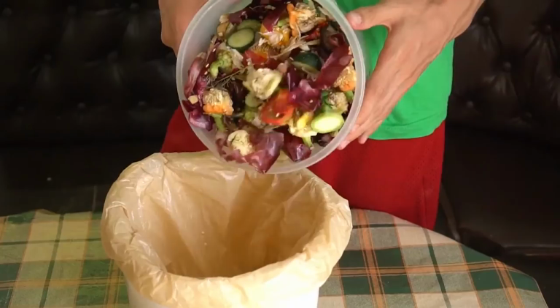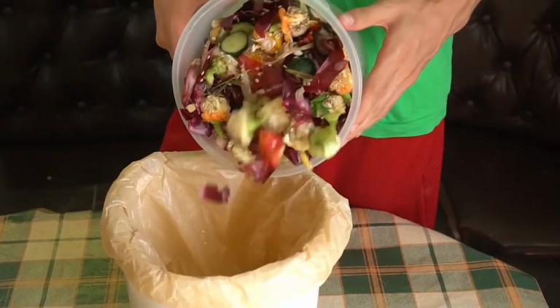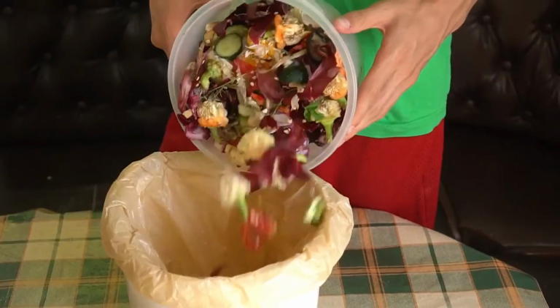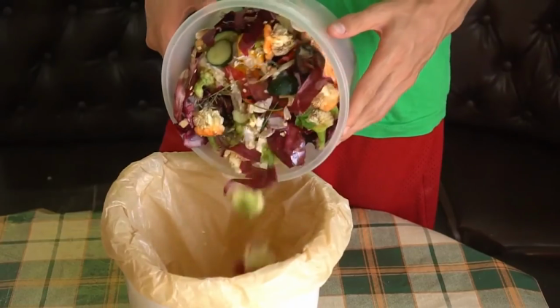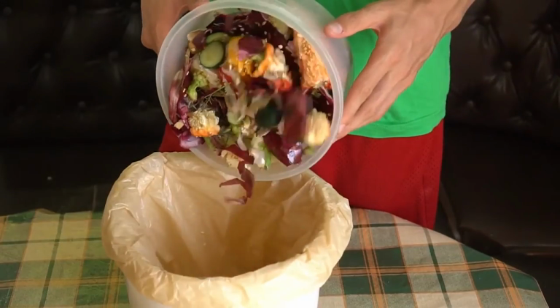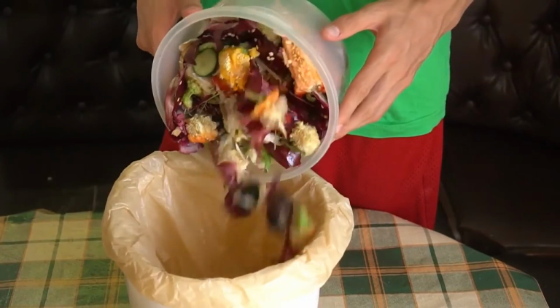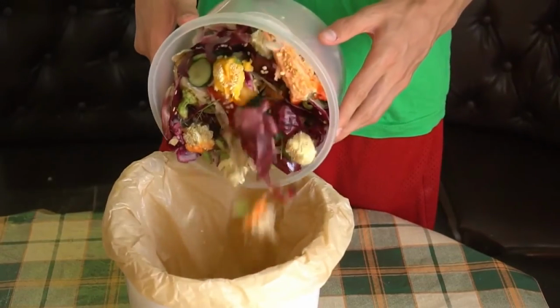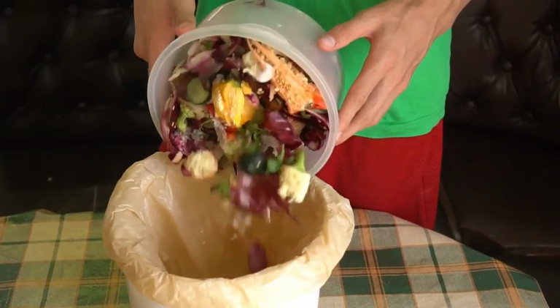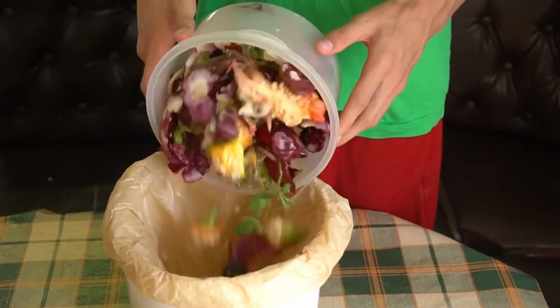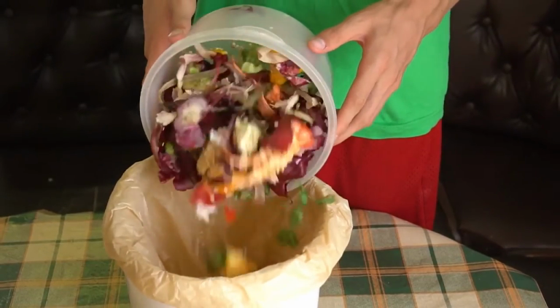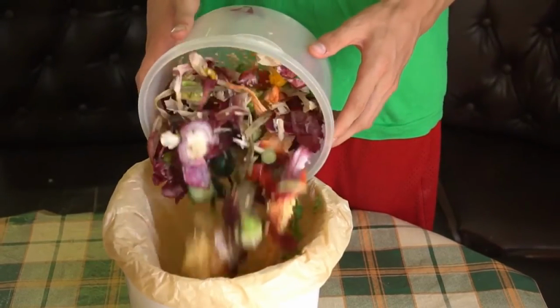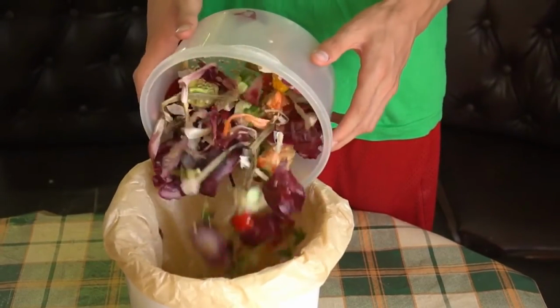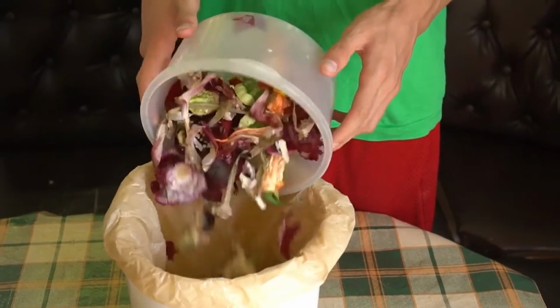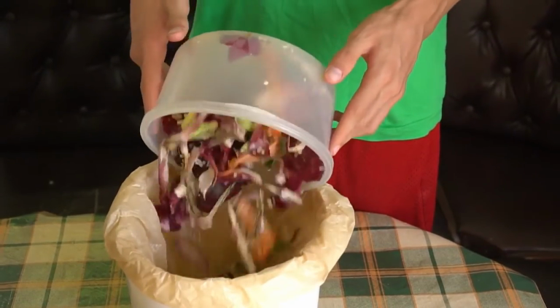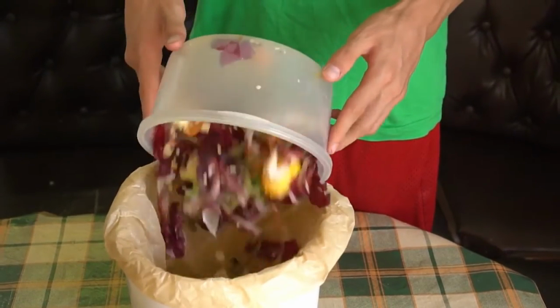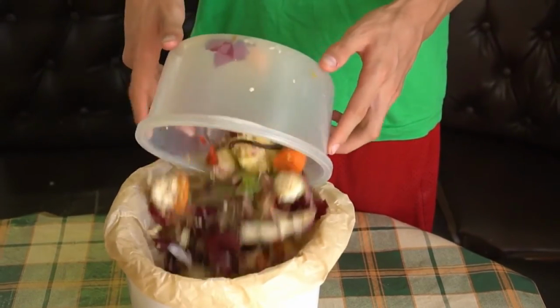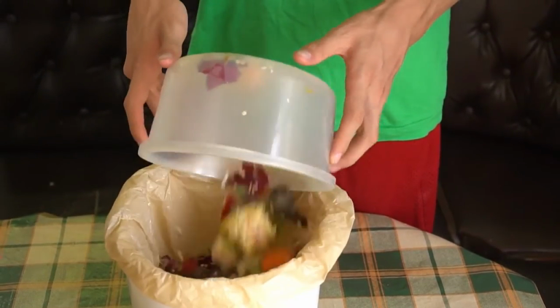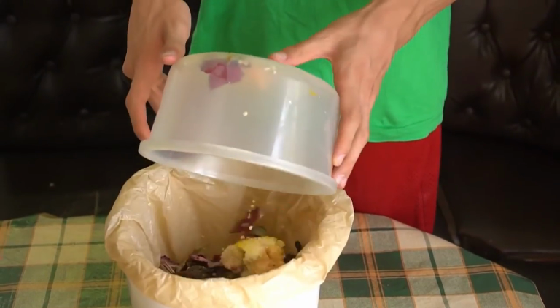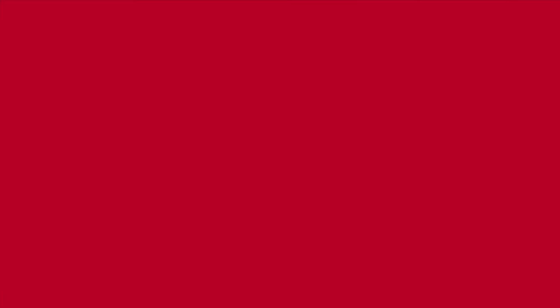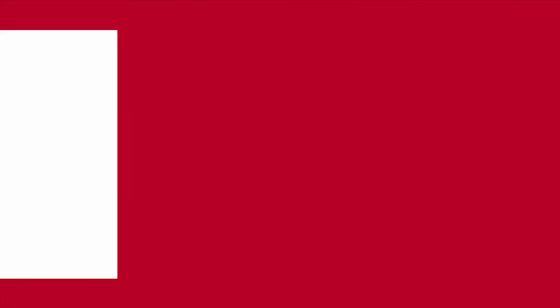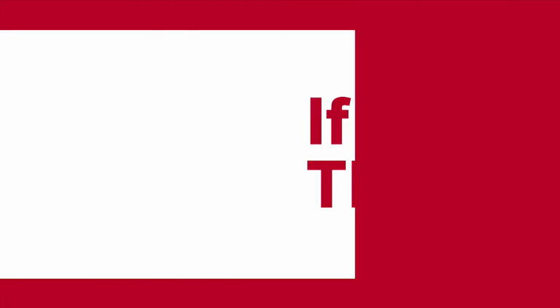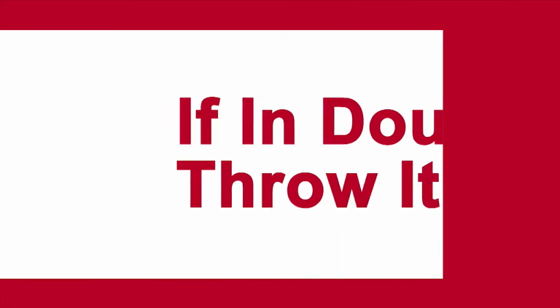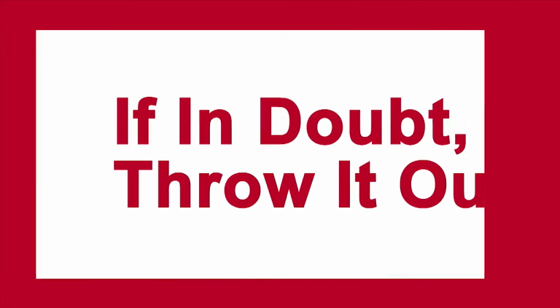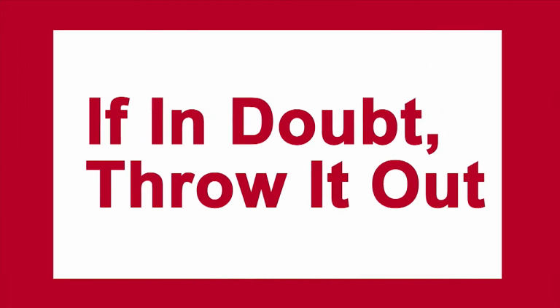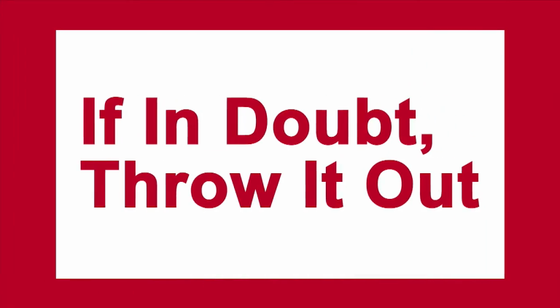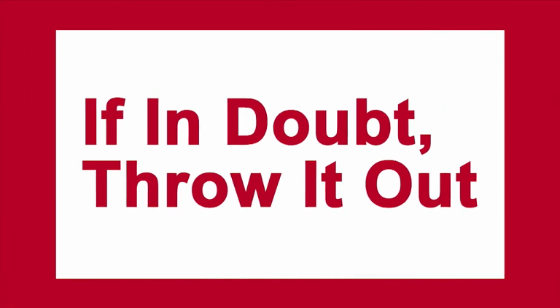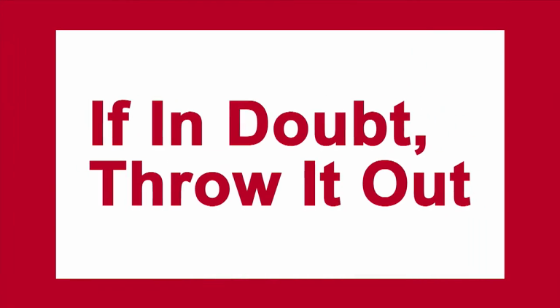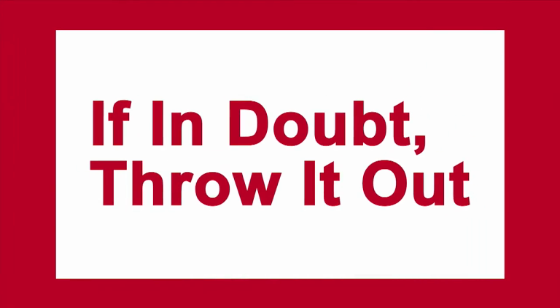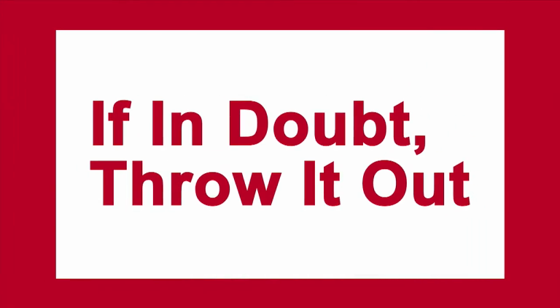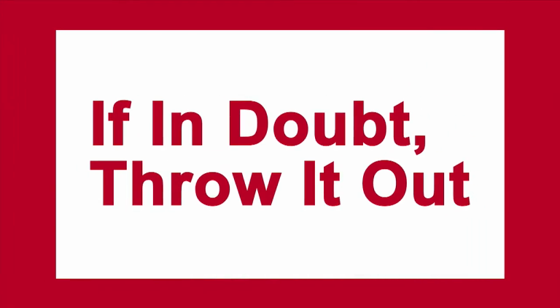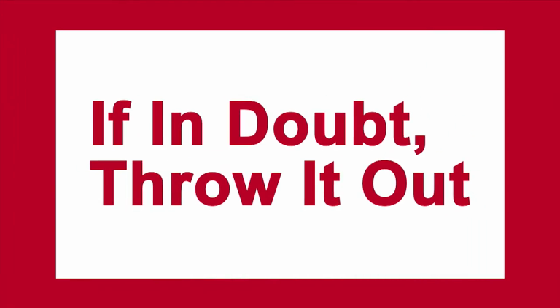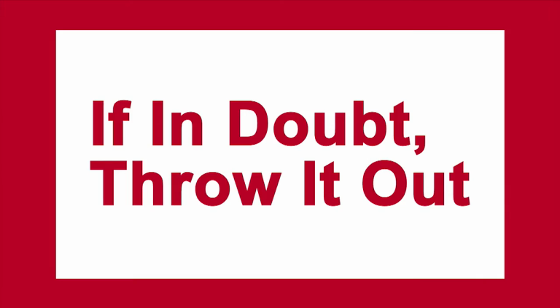After an emergency, when it comes to food that may have spoiled, if in doubt, just throw it out.